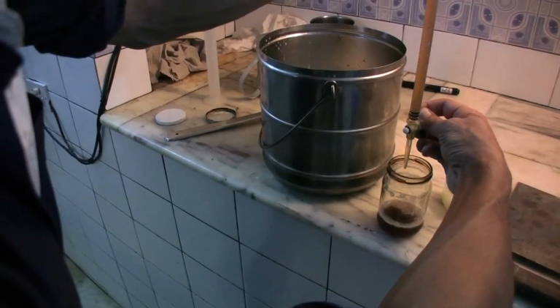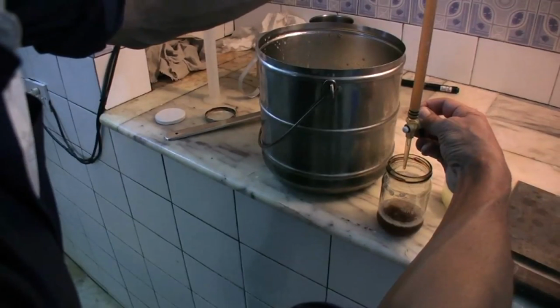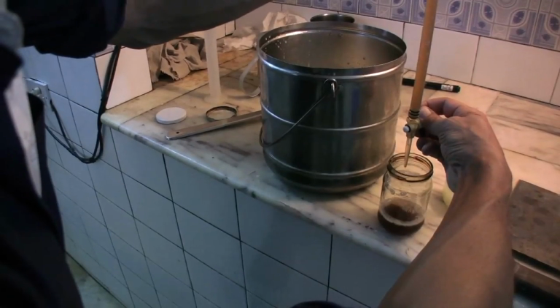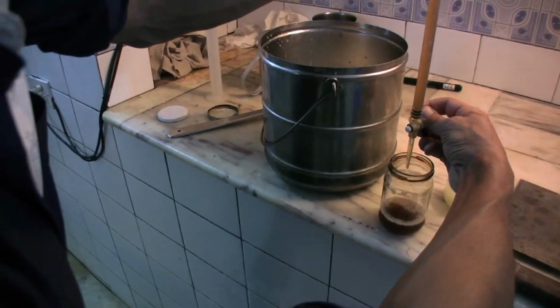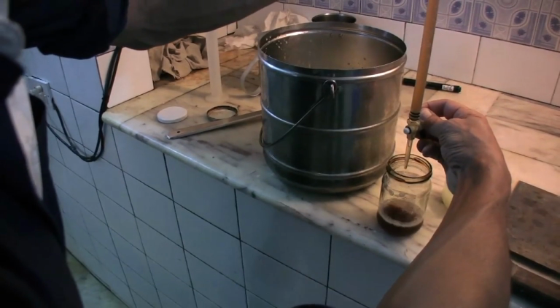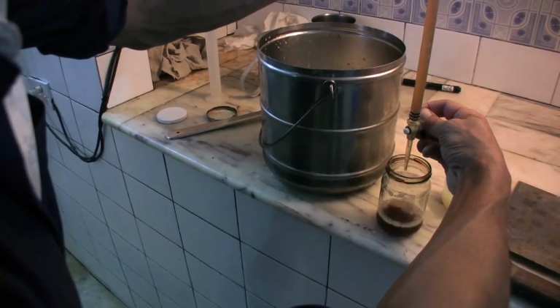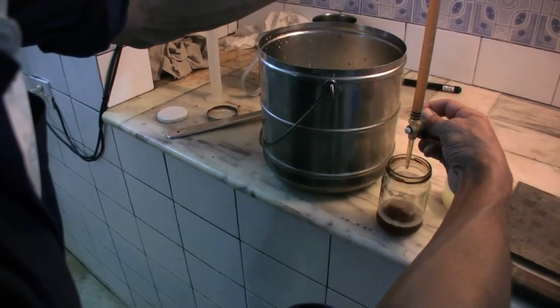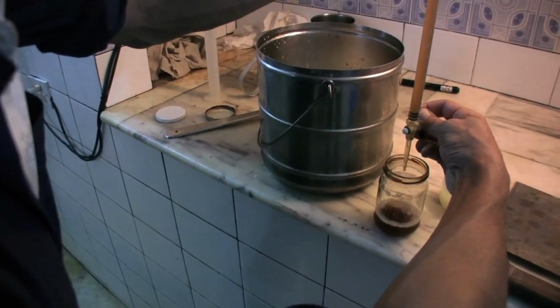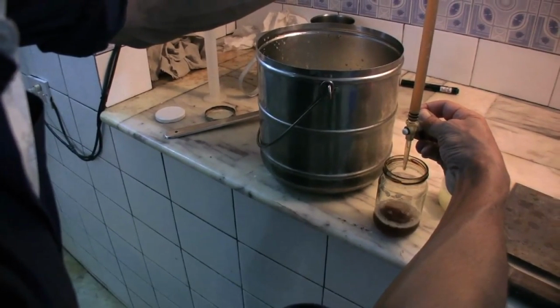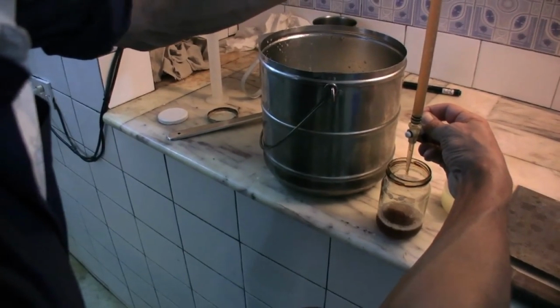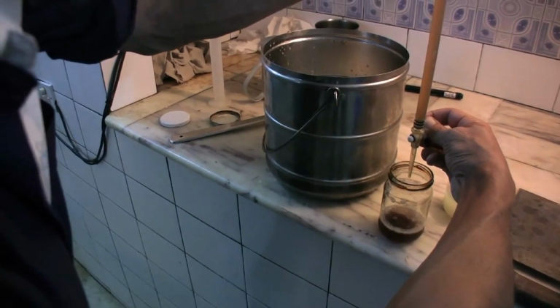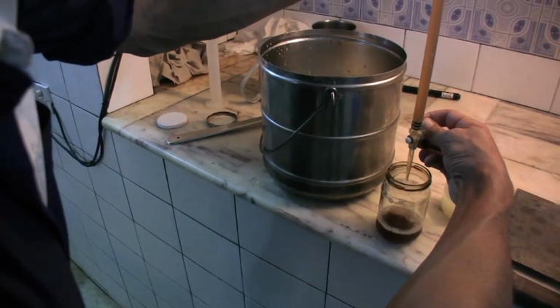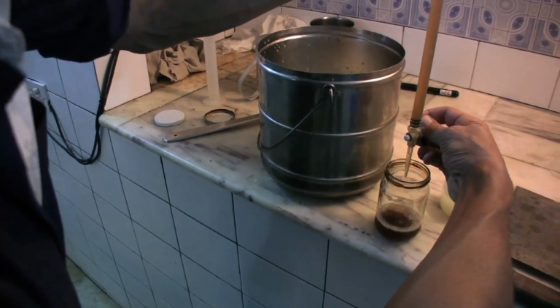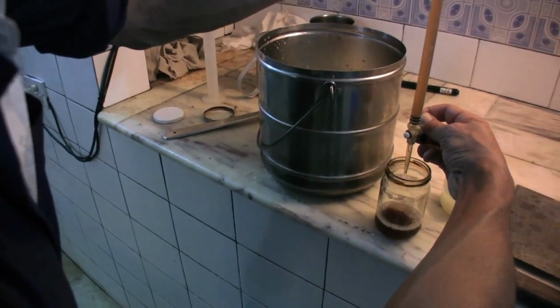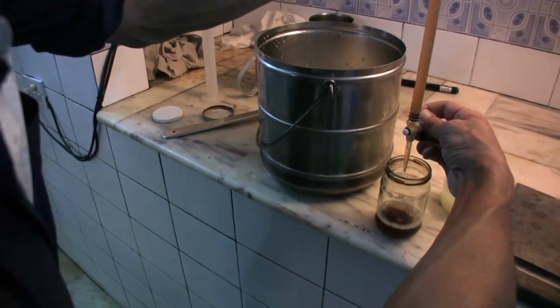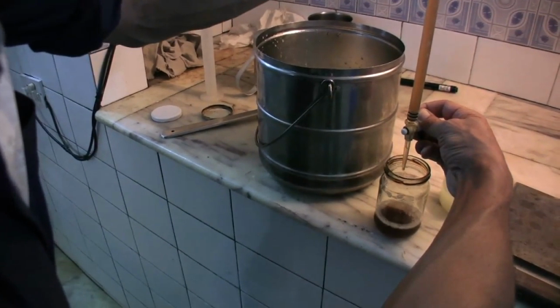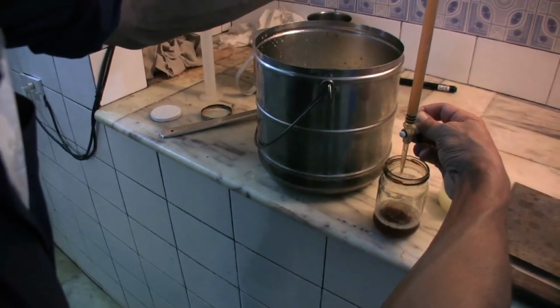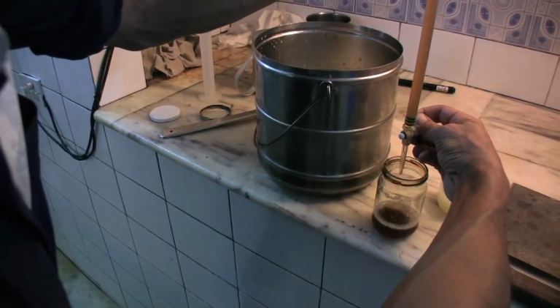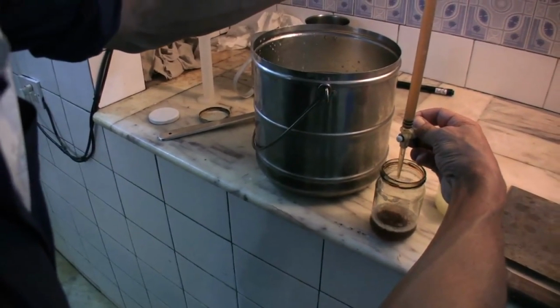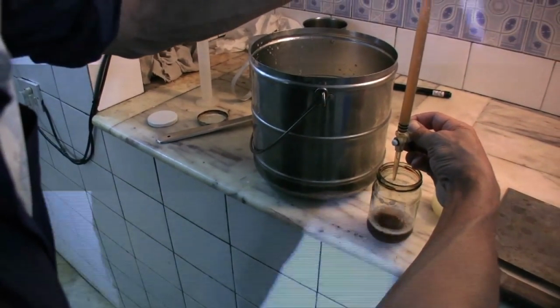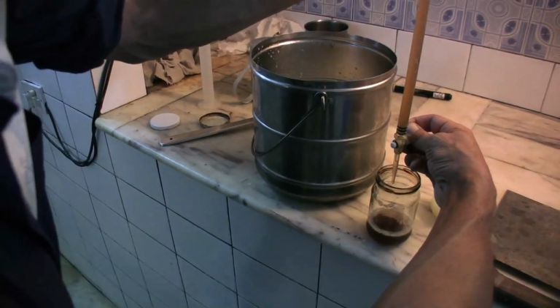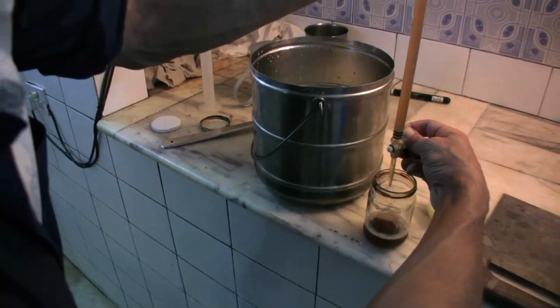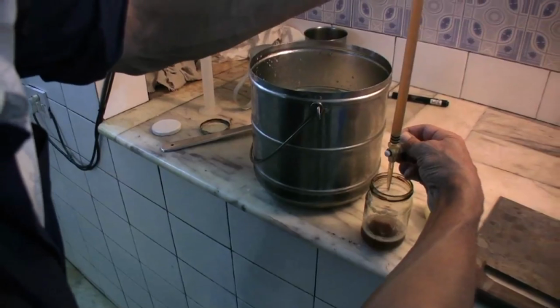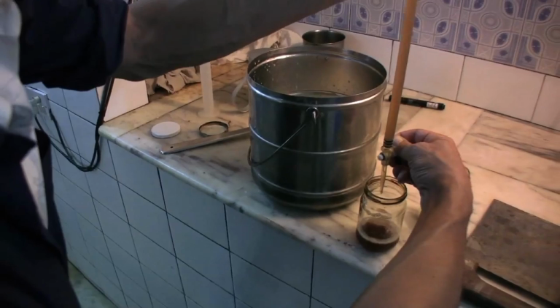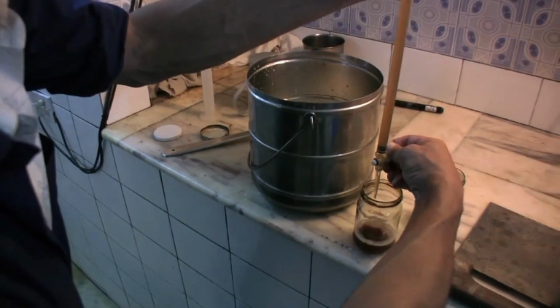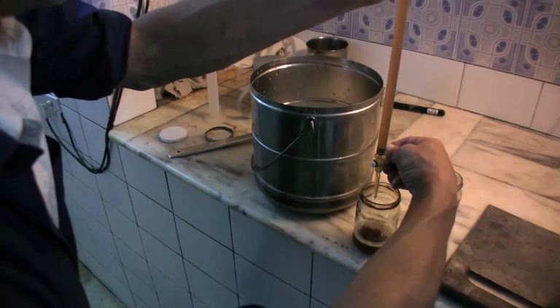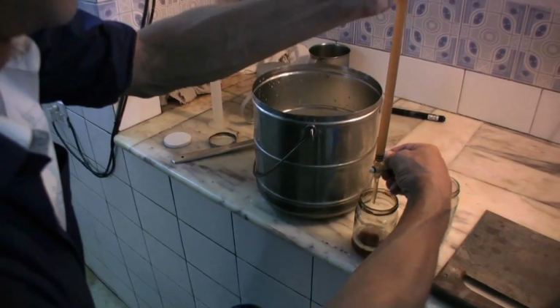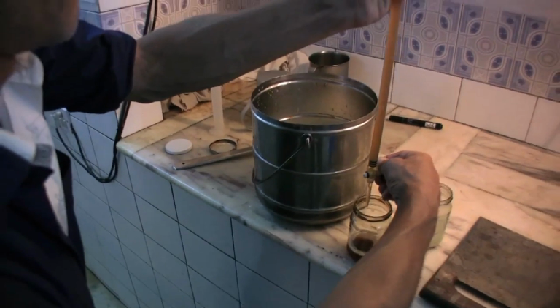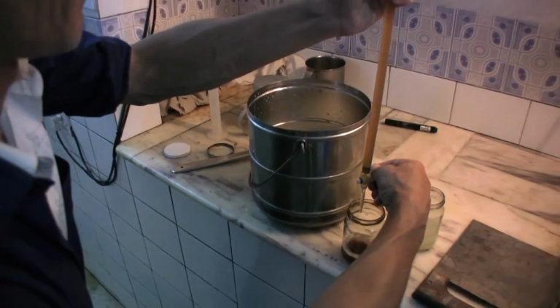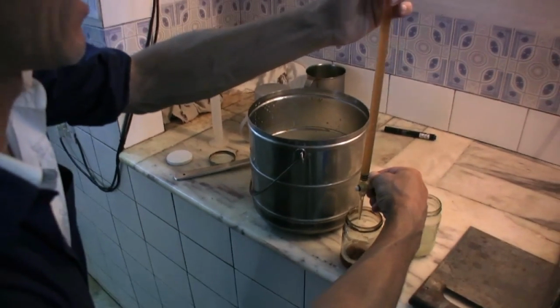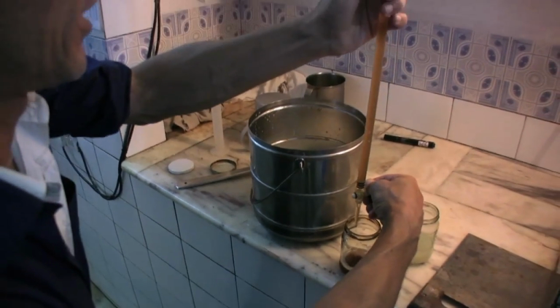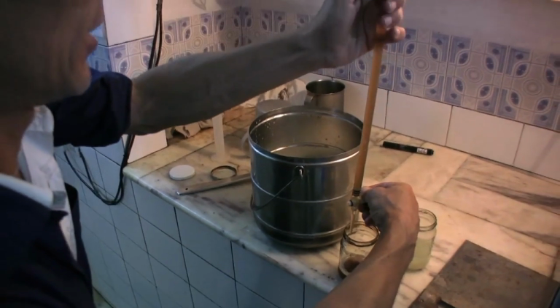So what is this one now? This is the rennet — the enzyme which makes this cheese.